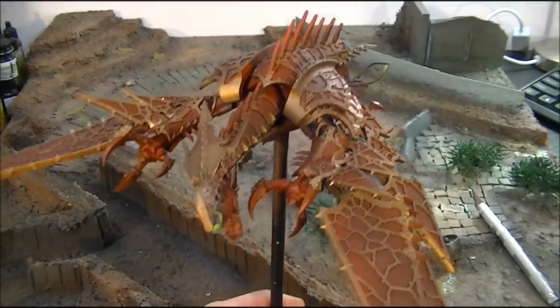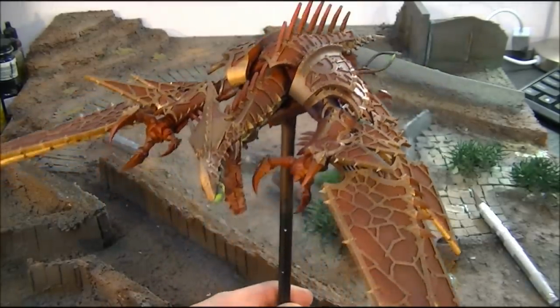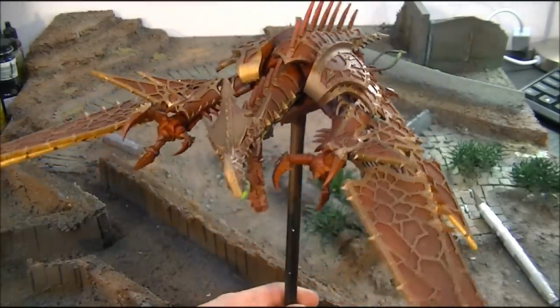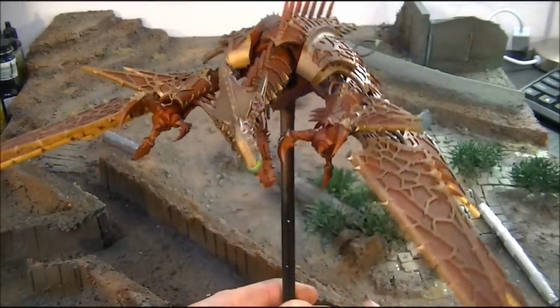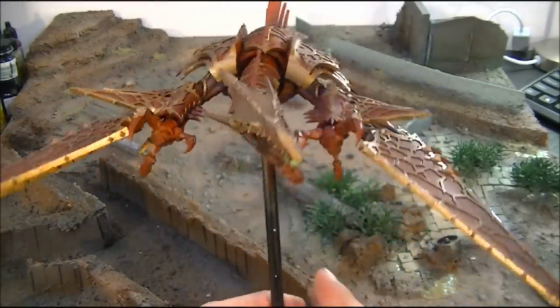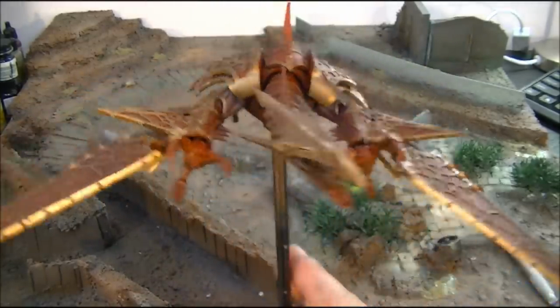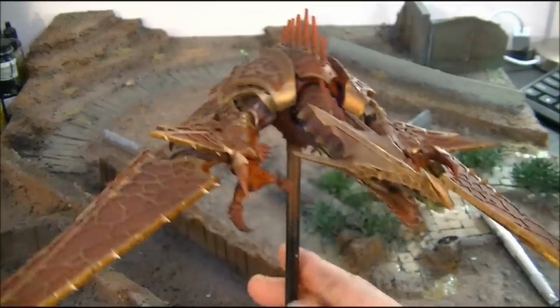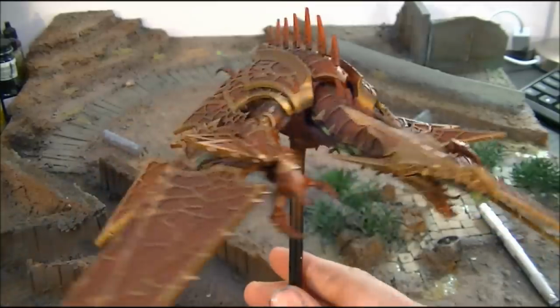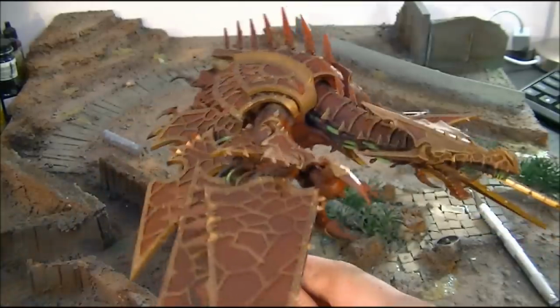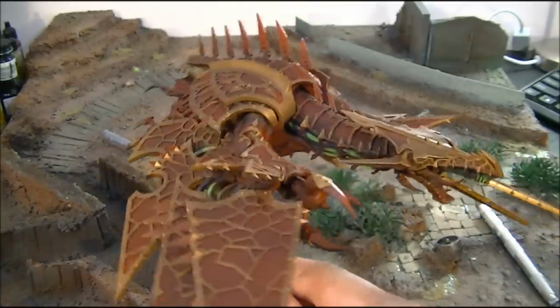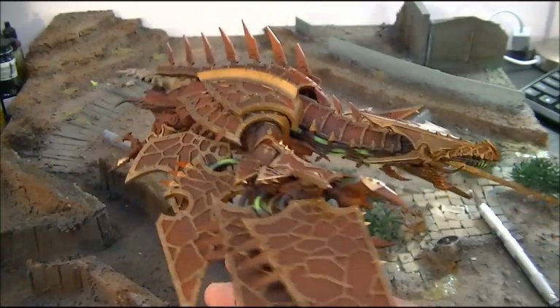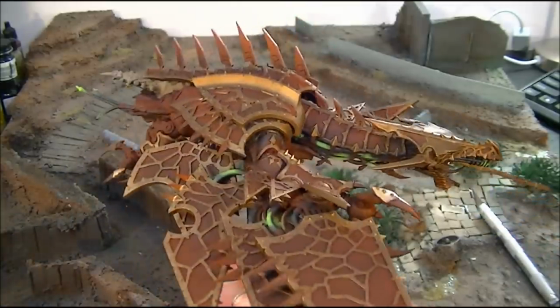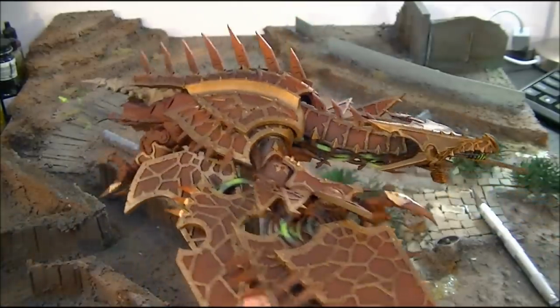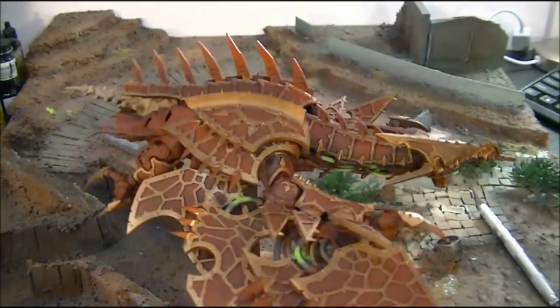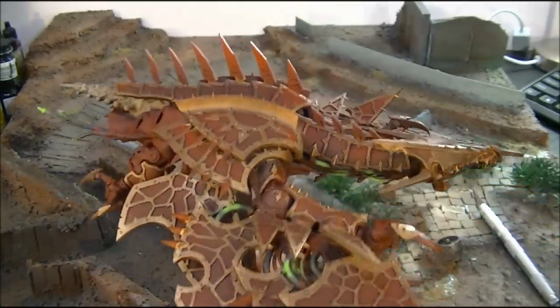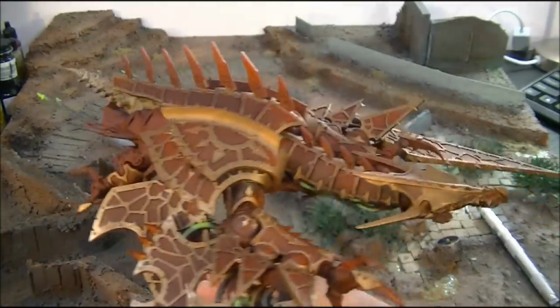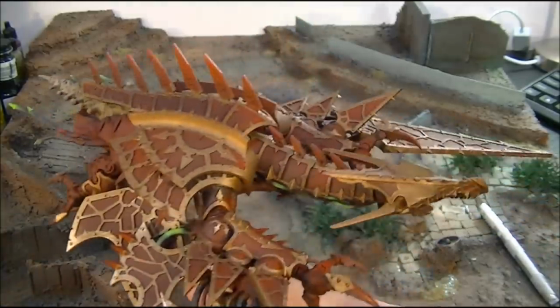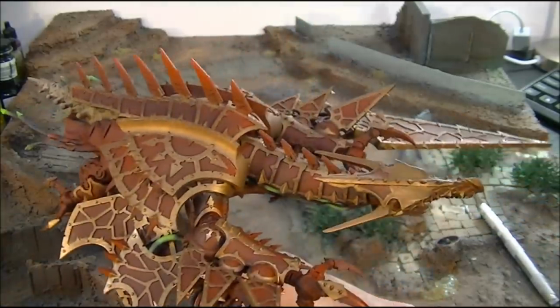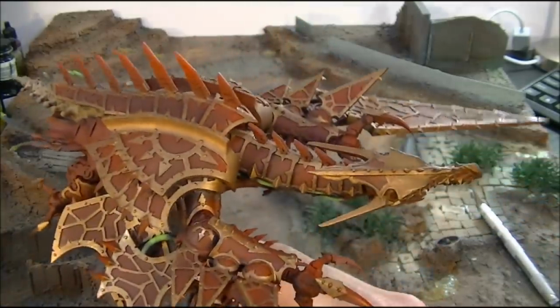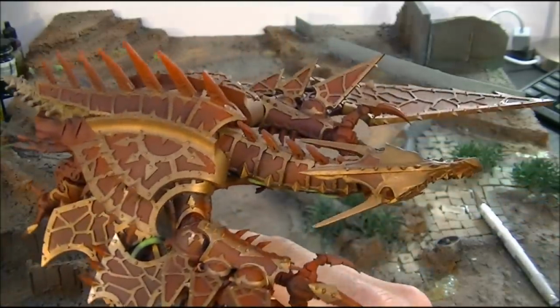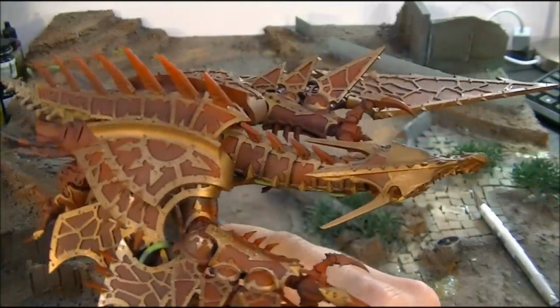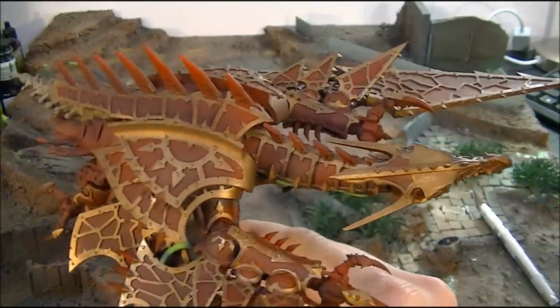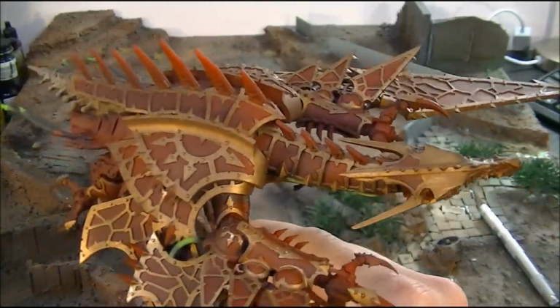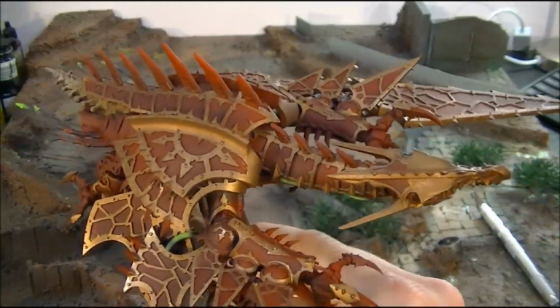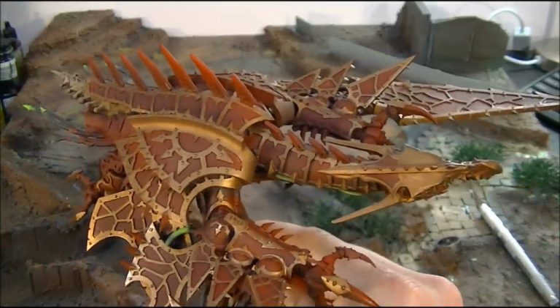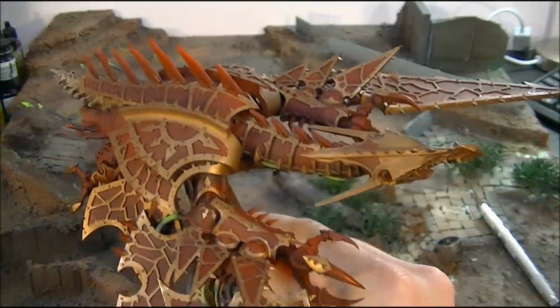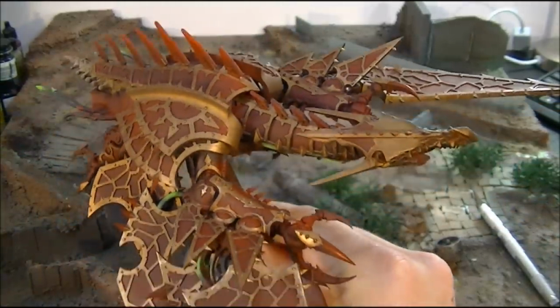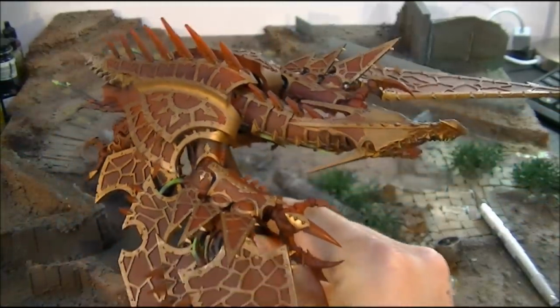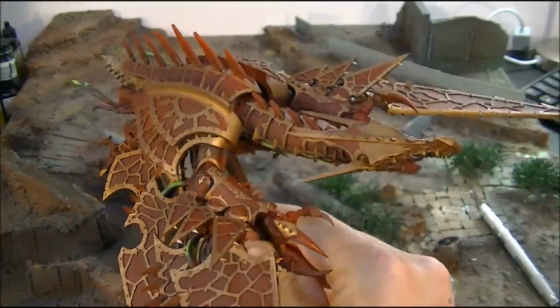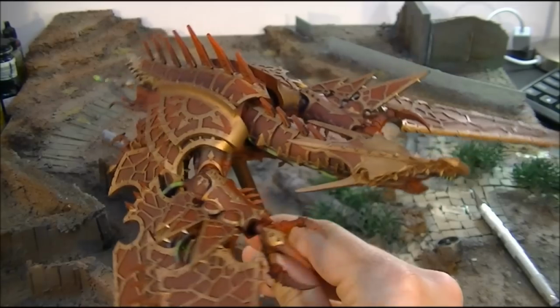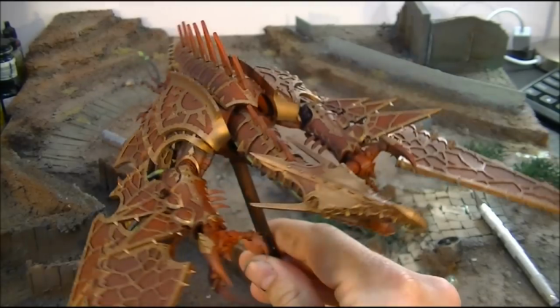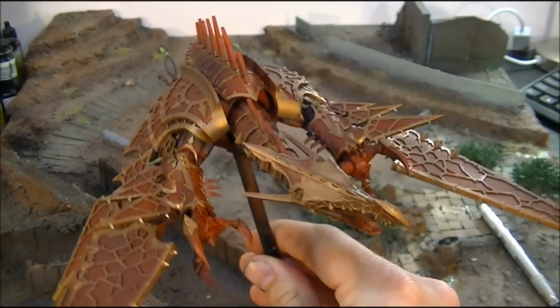In my mind, one of the best models GW has made. I'm just loving how it all goes together at this point in time.